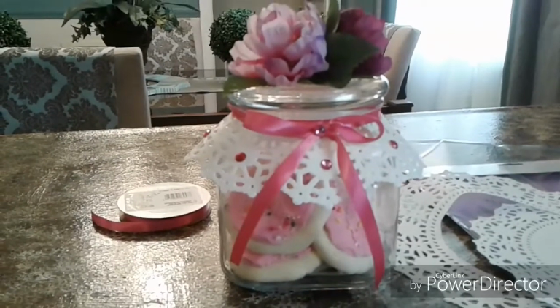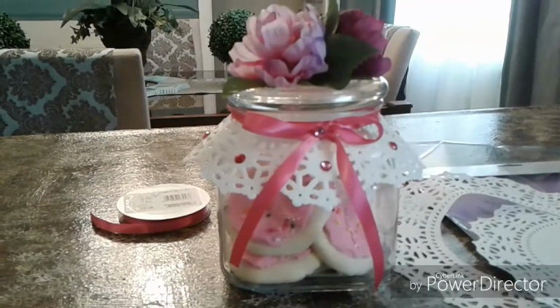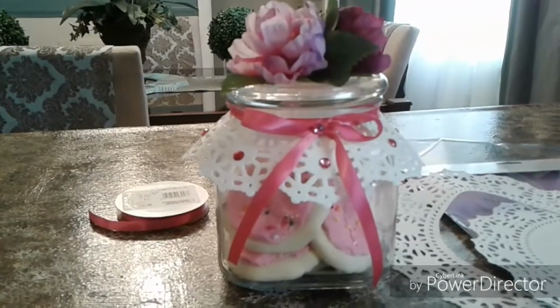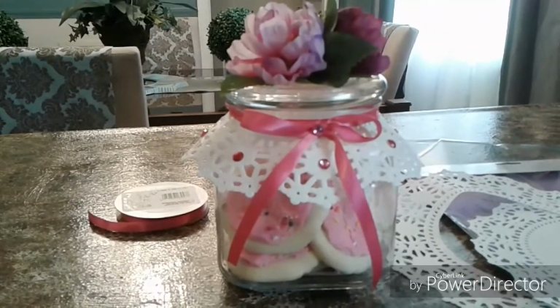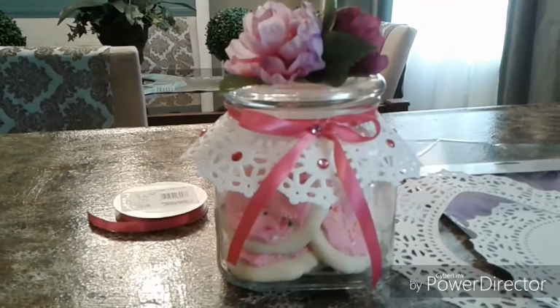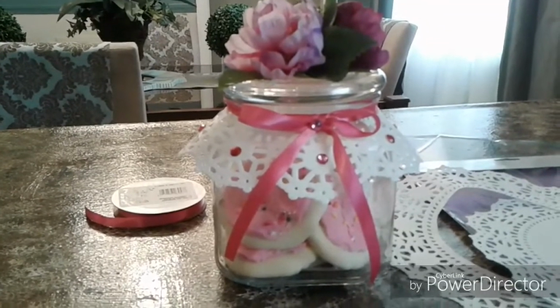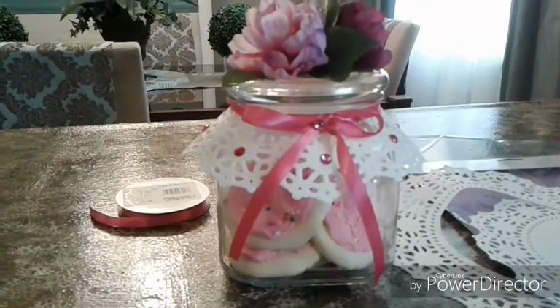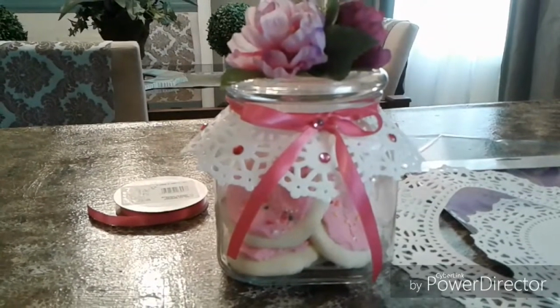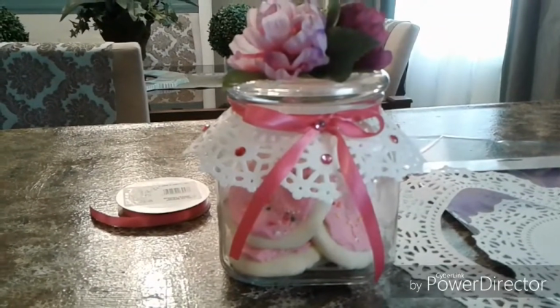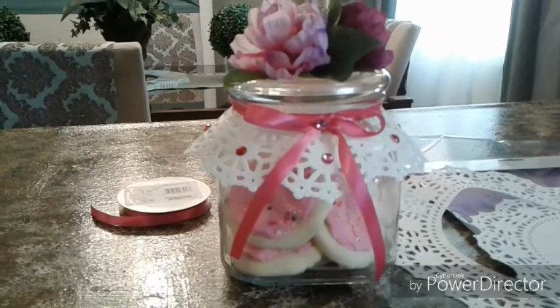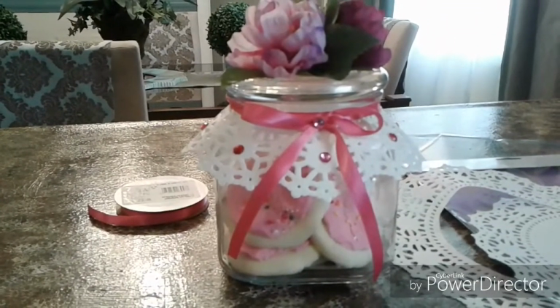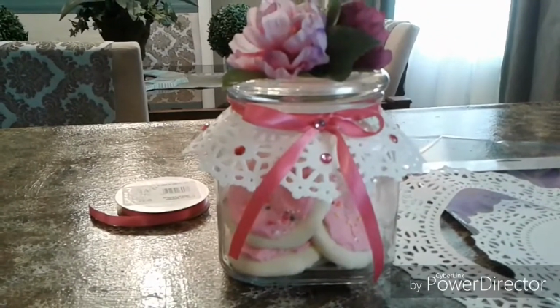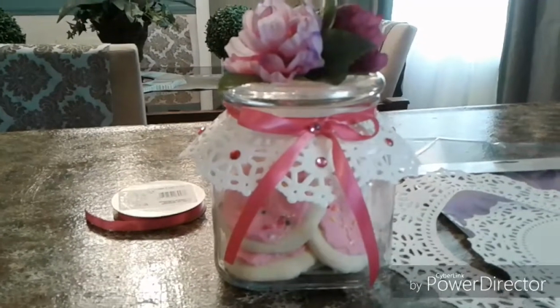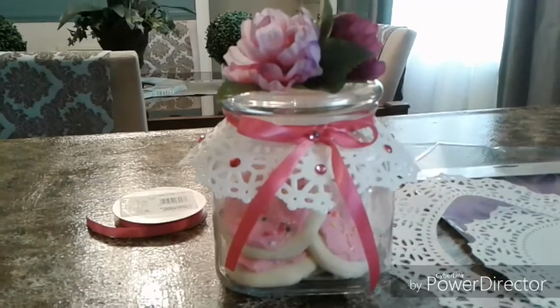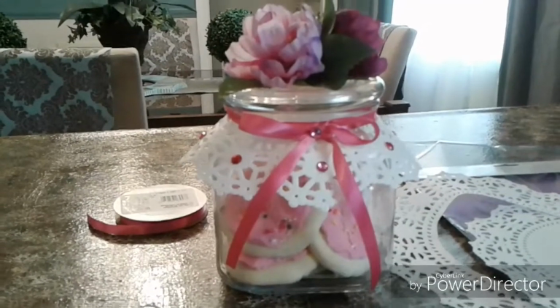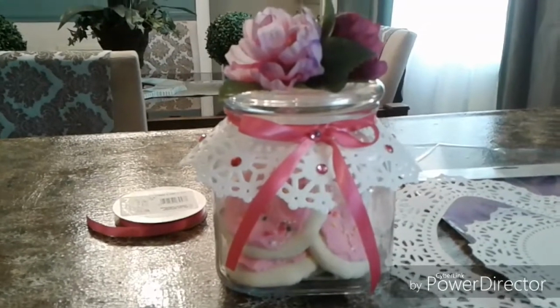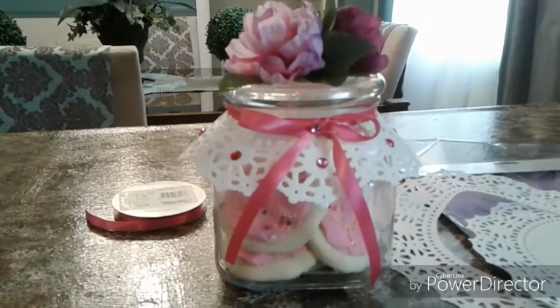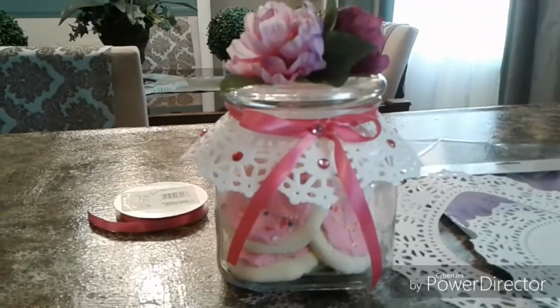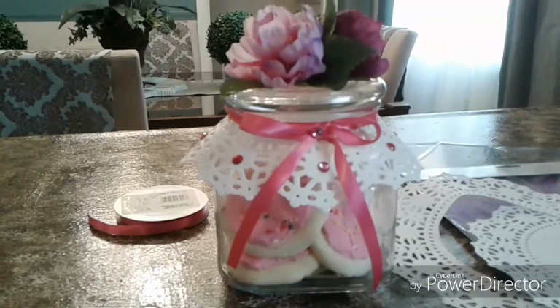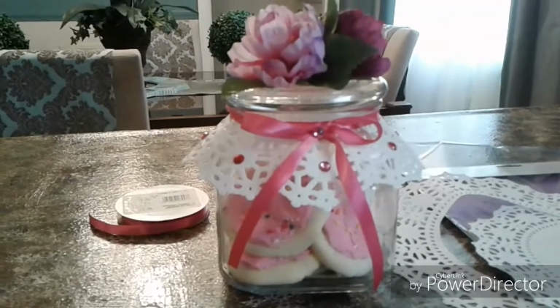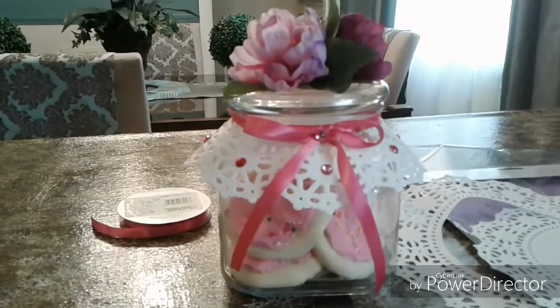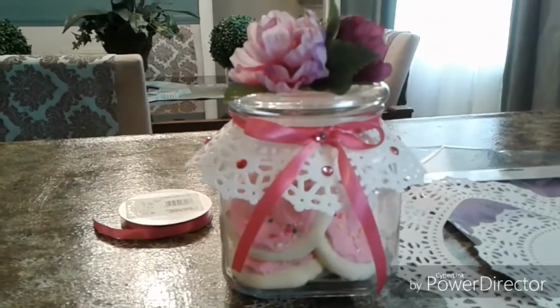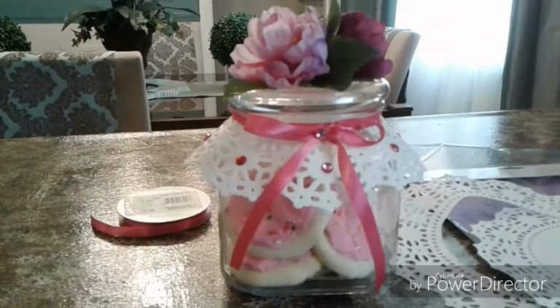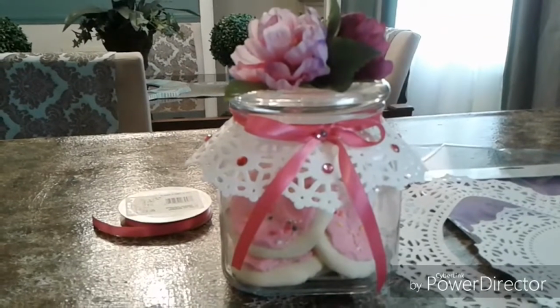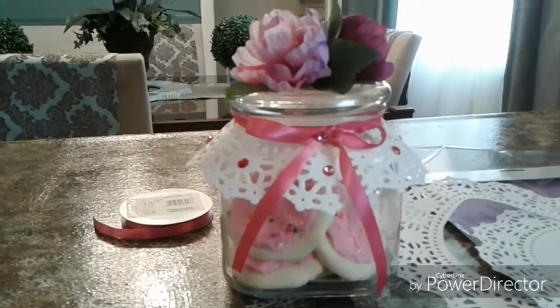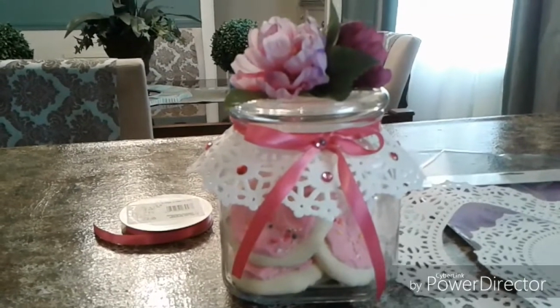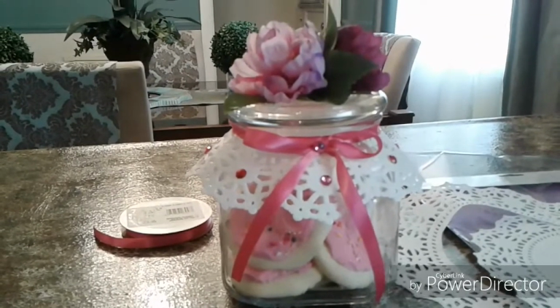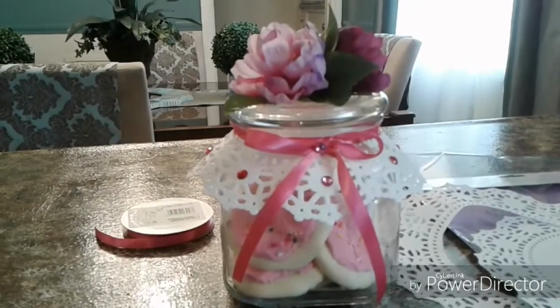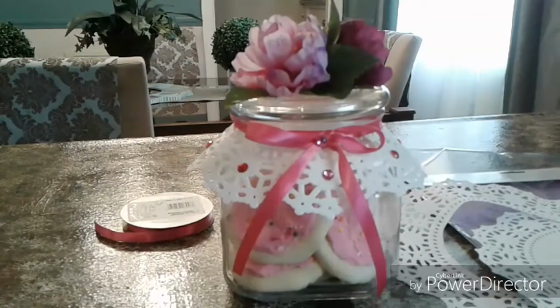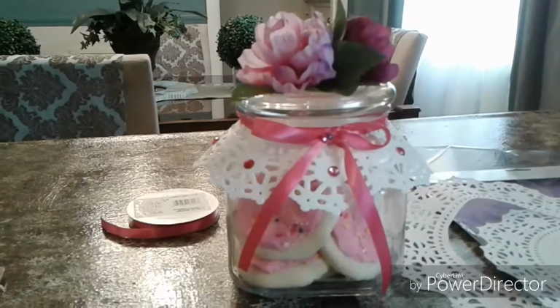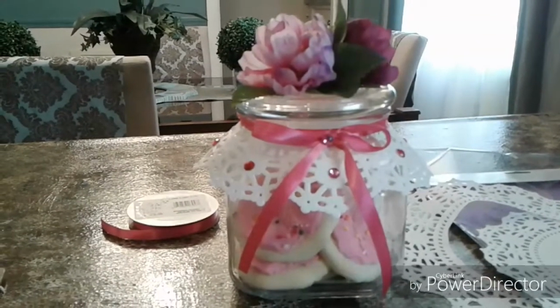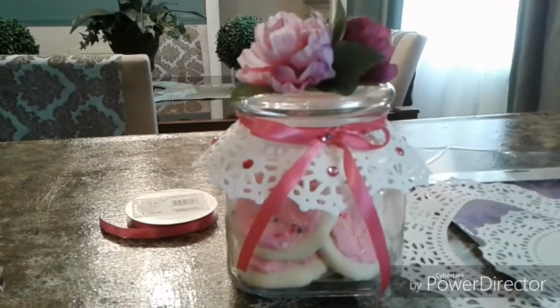On the table, along with the cookie jars, we also had little miniature bags of flour, a sifter, and a tea towel in the front of the table.